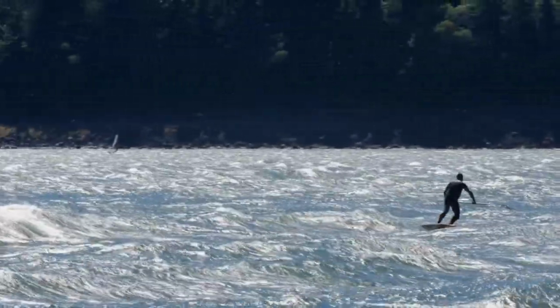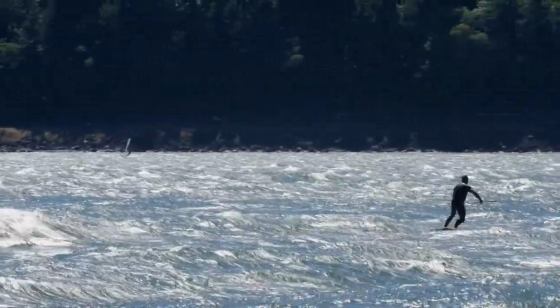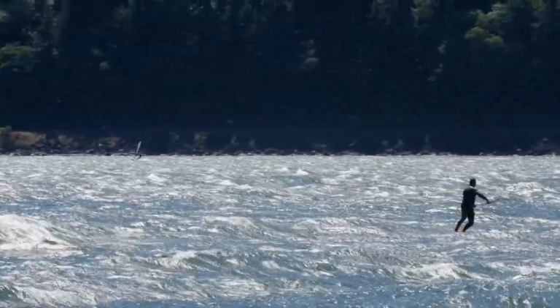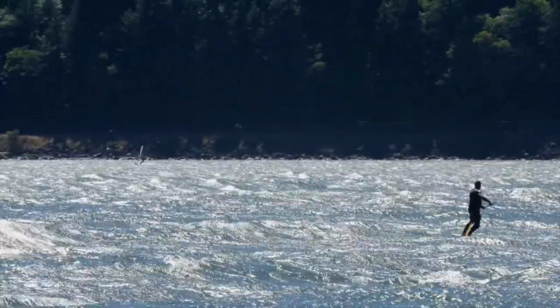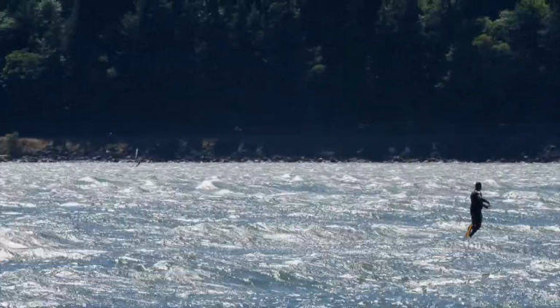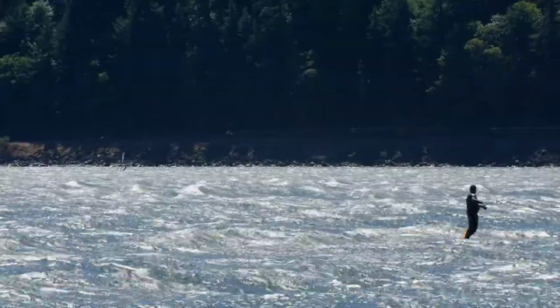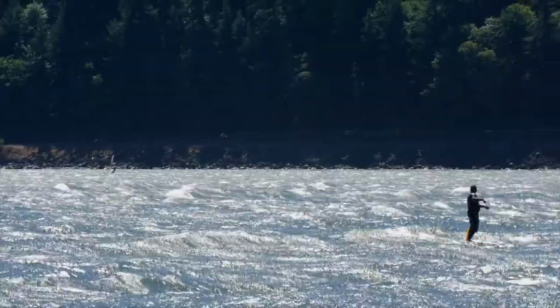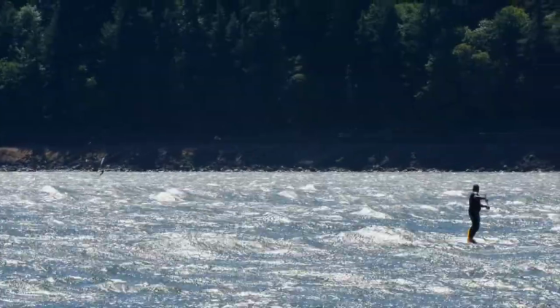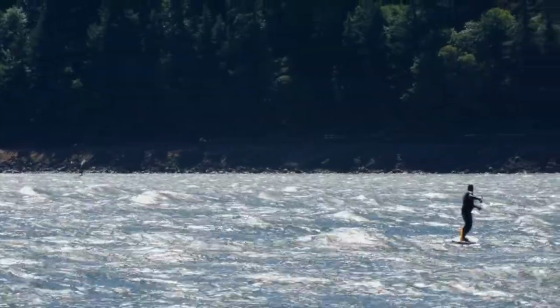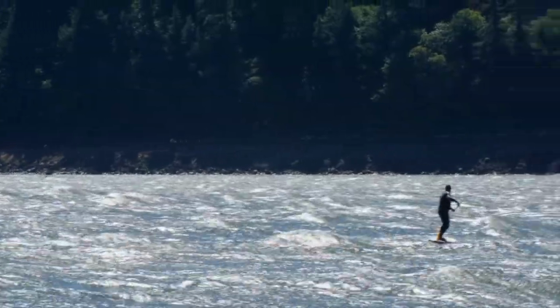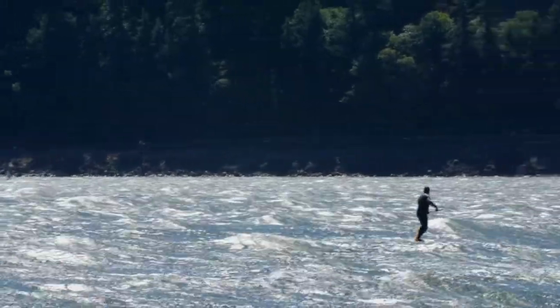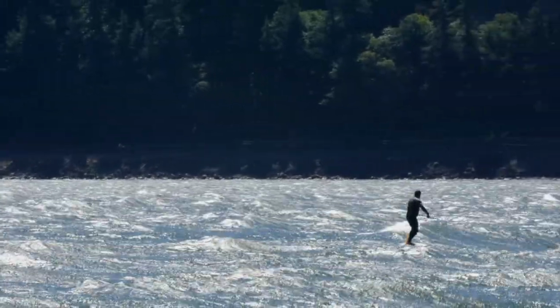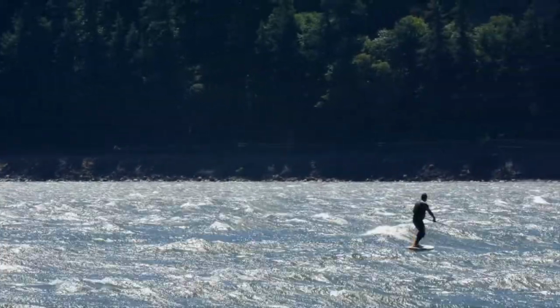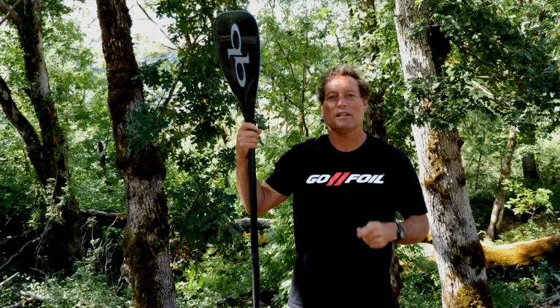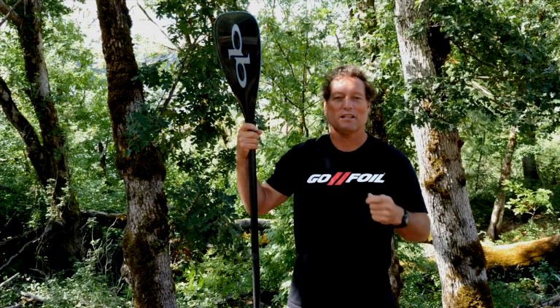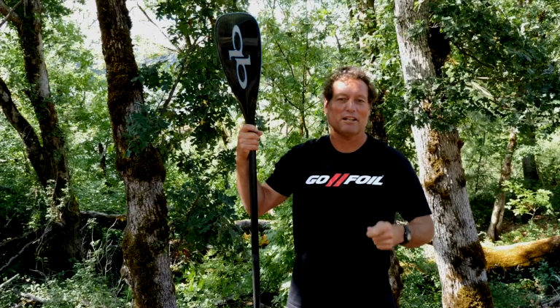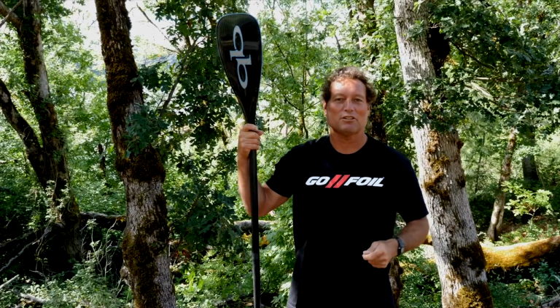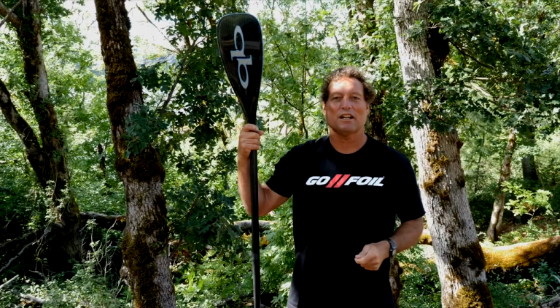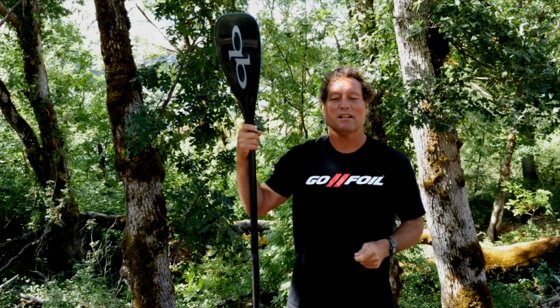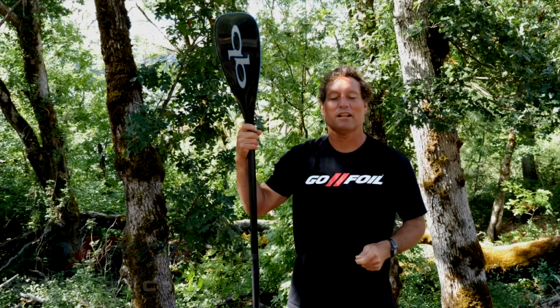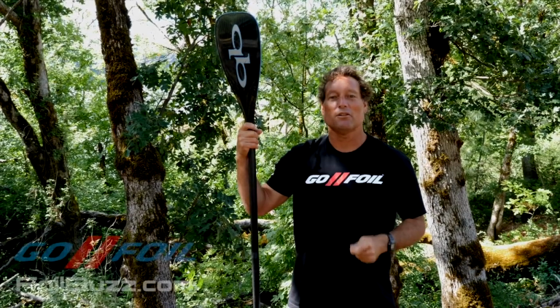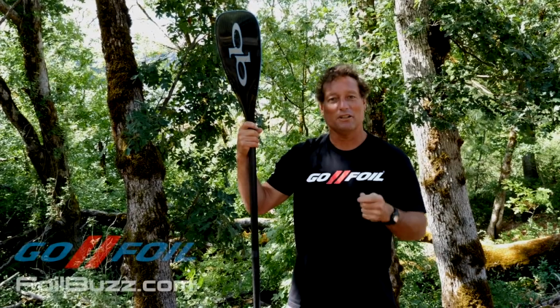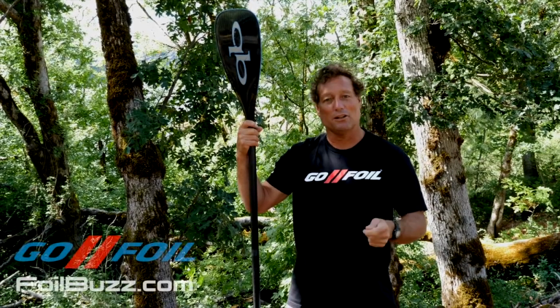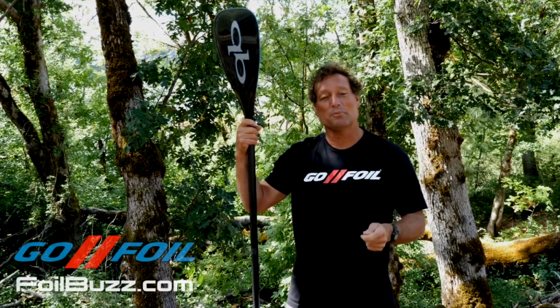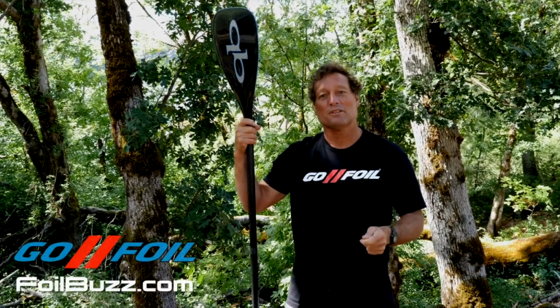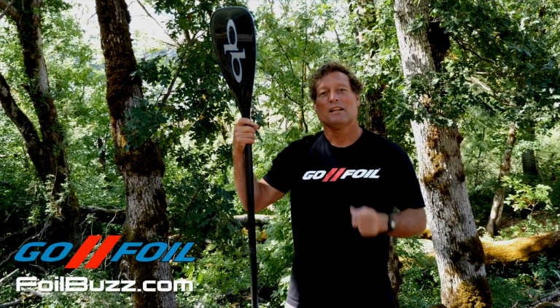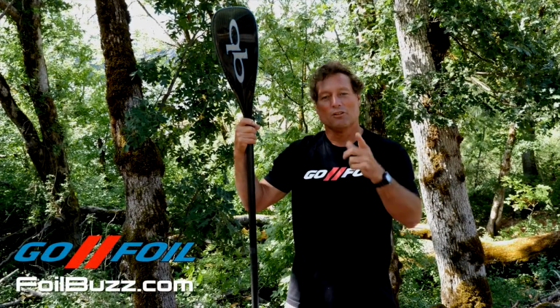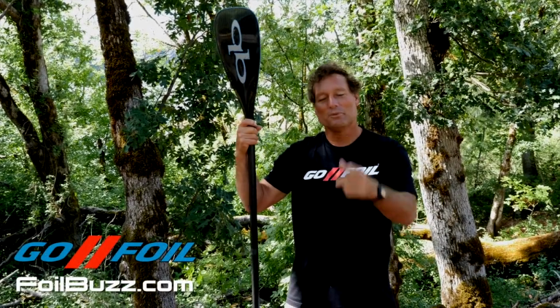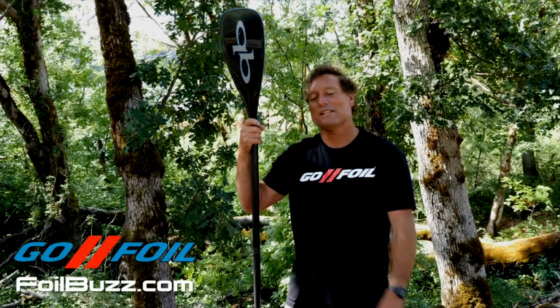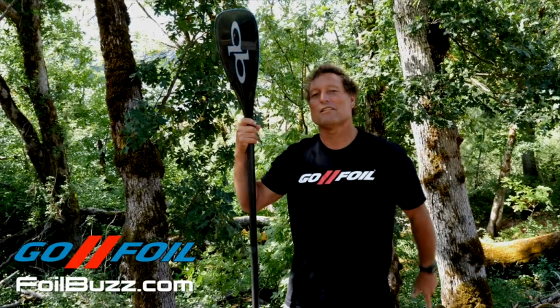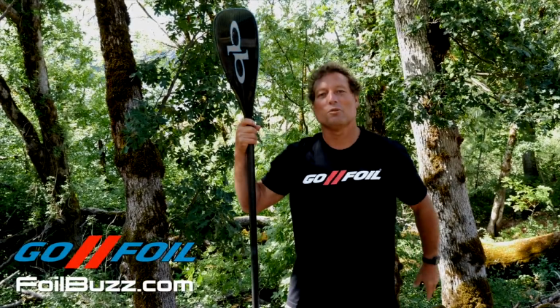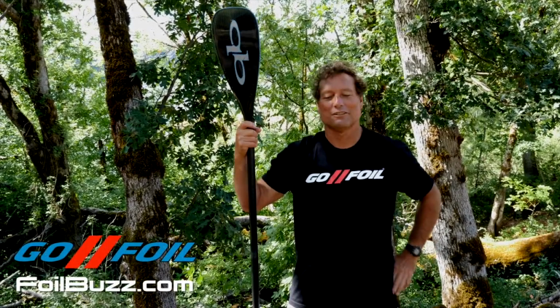So the next time you go out there and foil downwind, give that a try and hopefully it helps. Hope to see you out on the water.